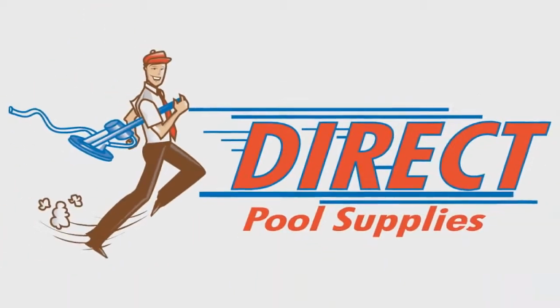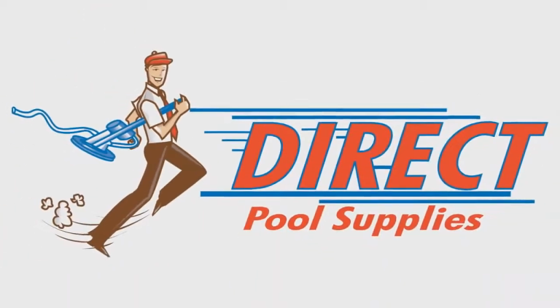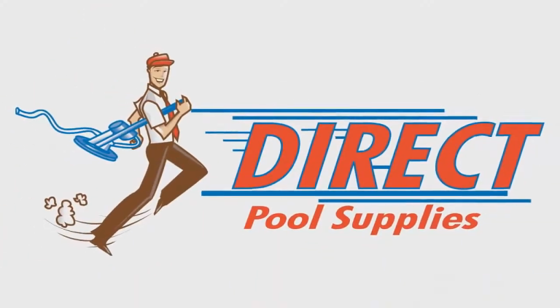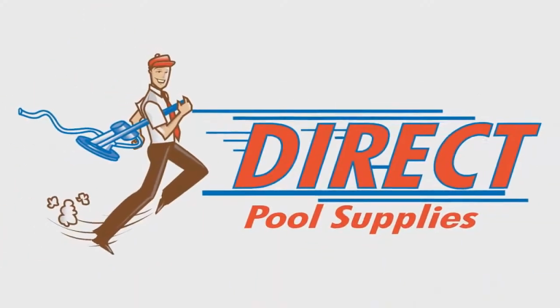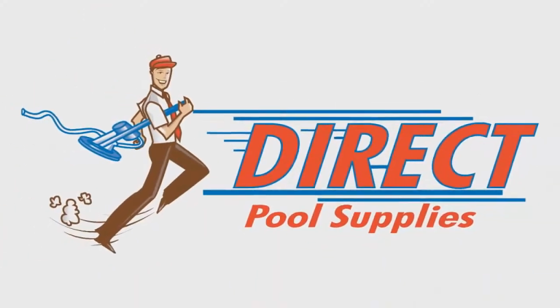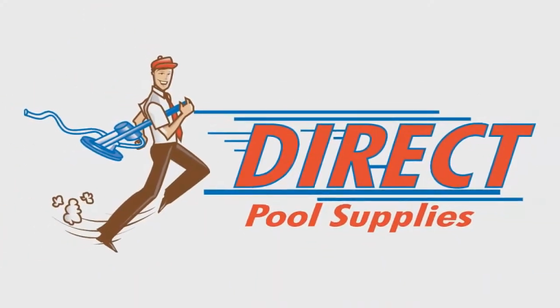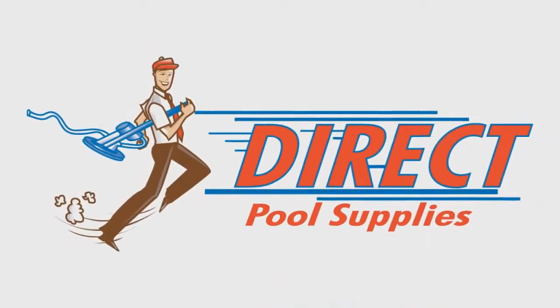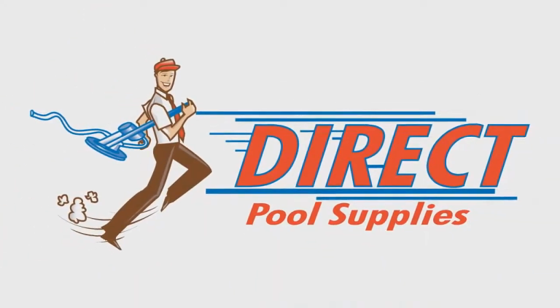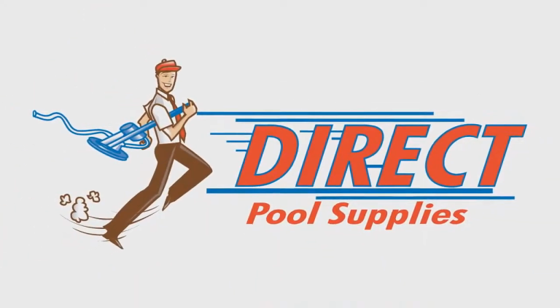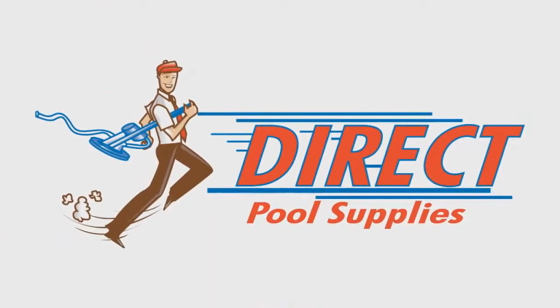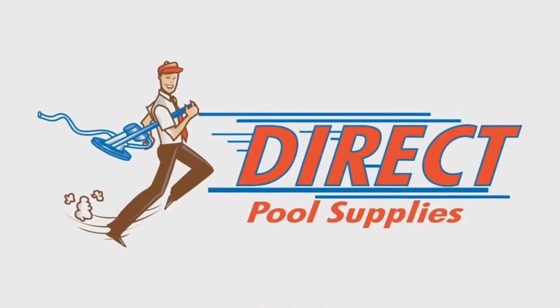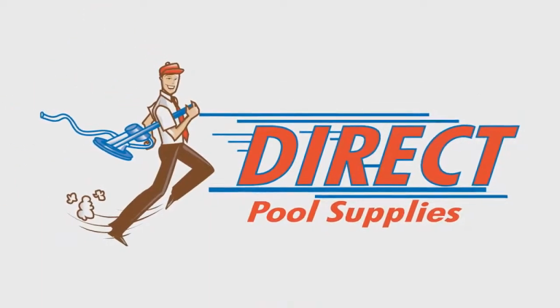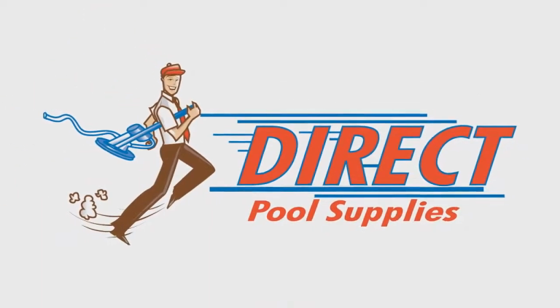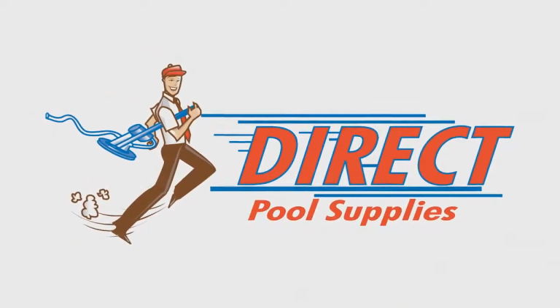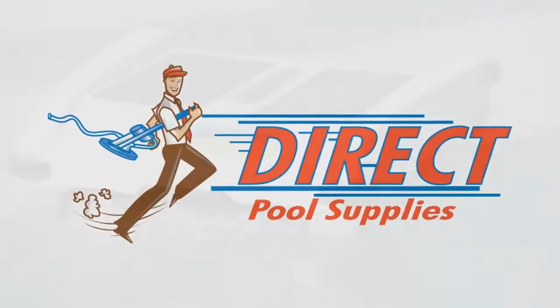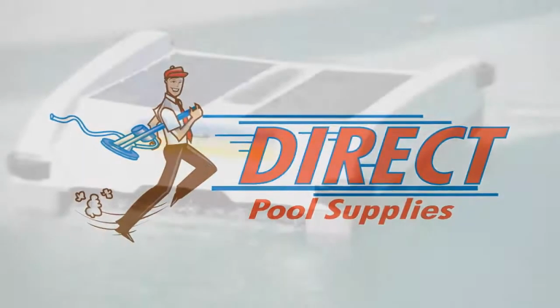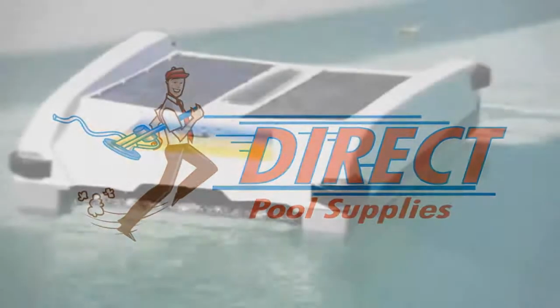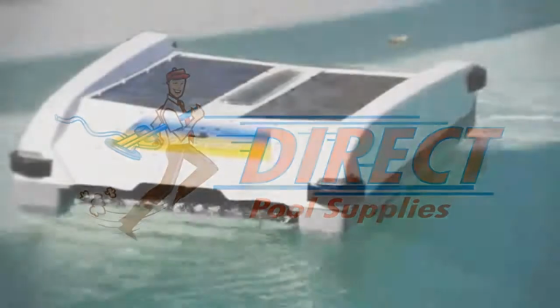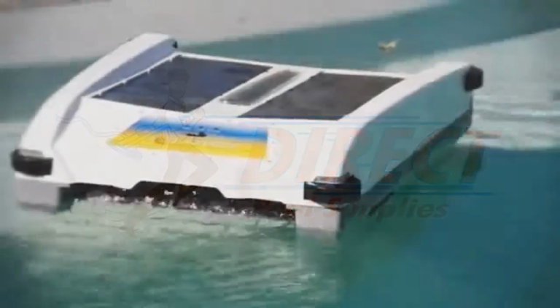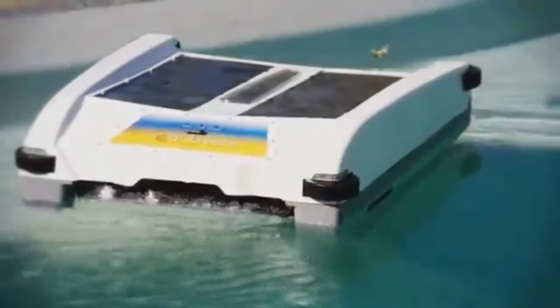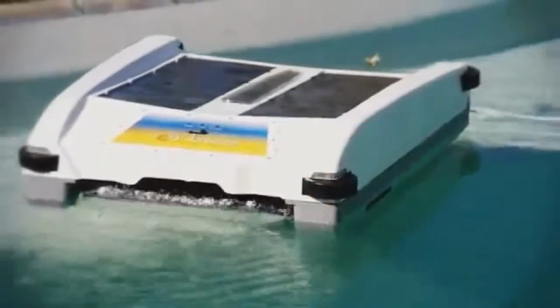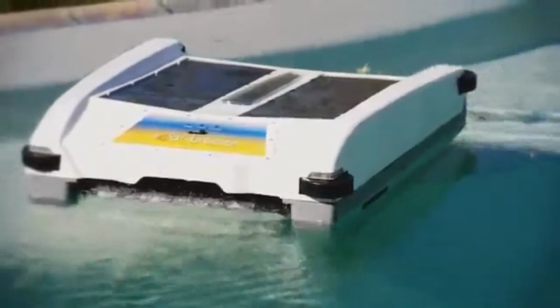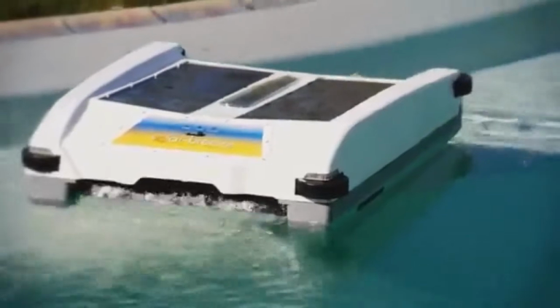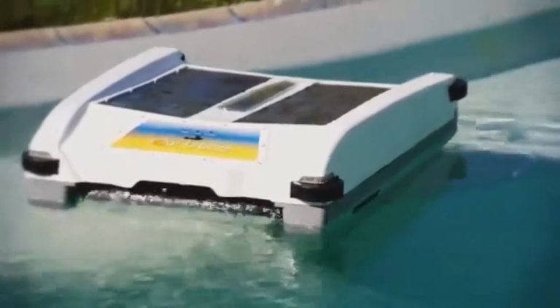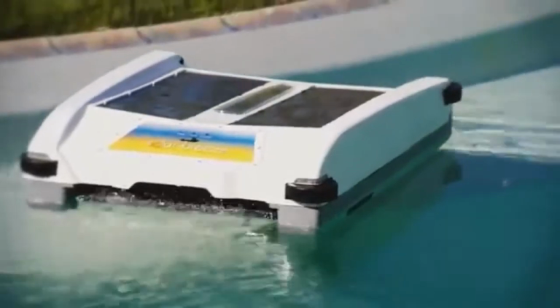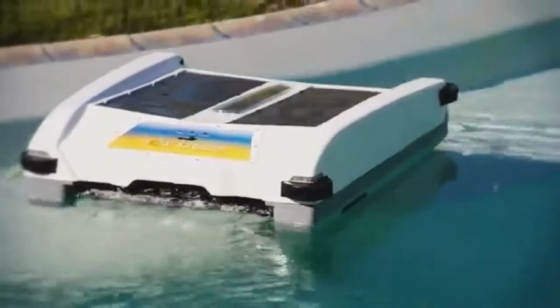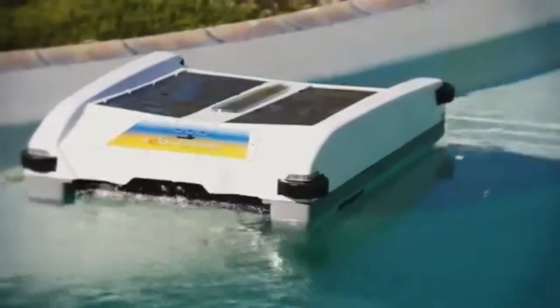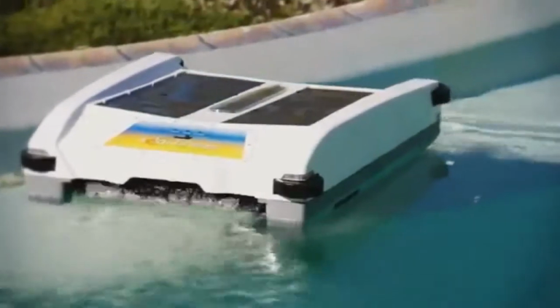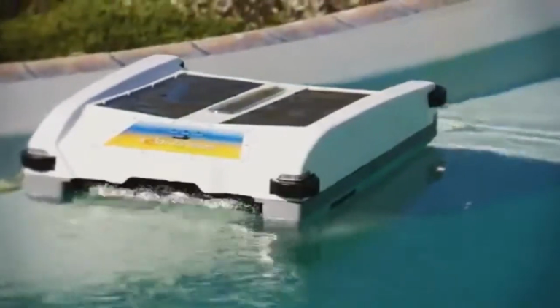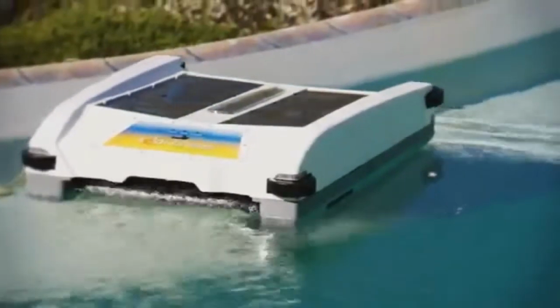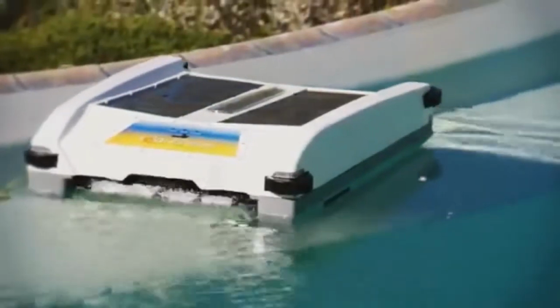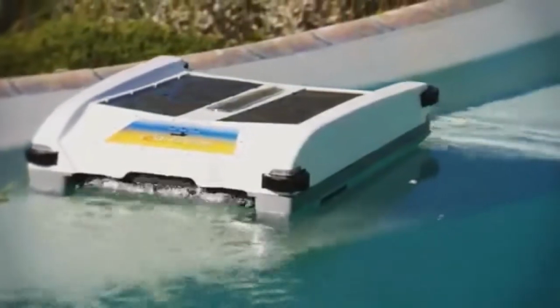The Solar Breeze is an autonomous robot that uses energy from the sun to clean your pool for free.